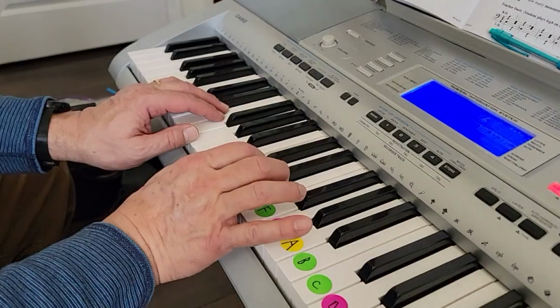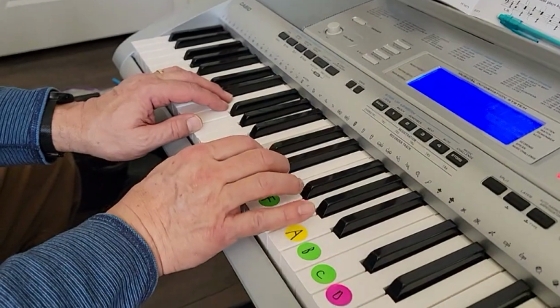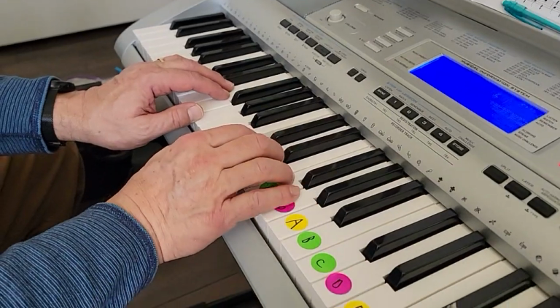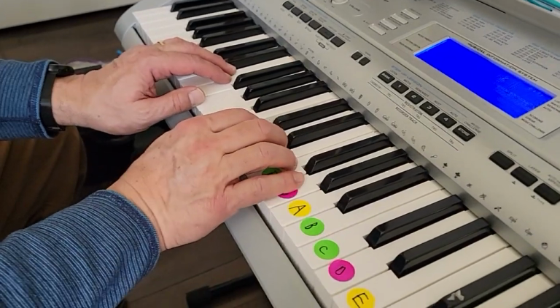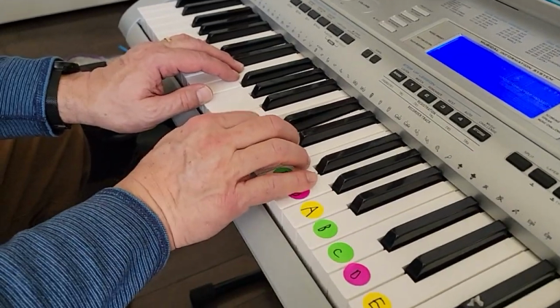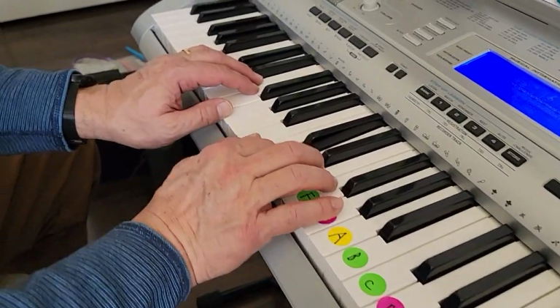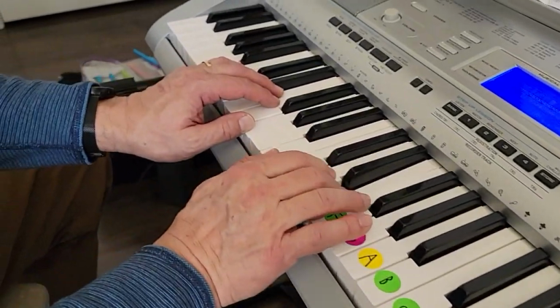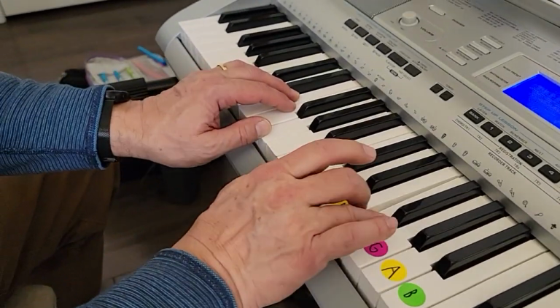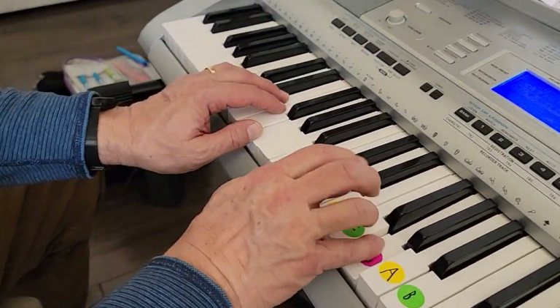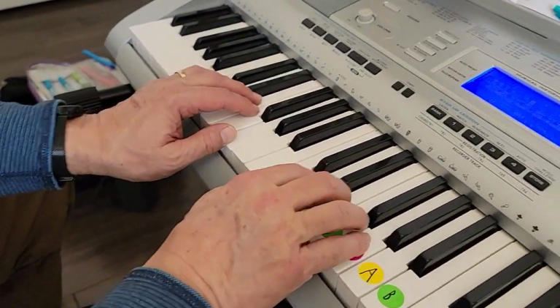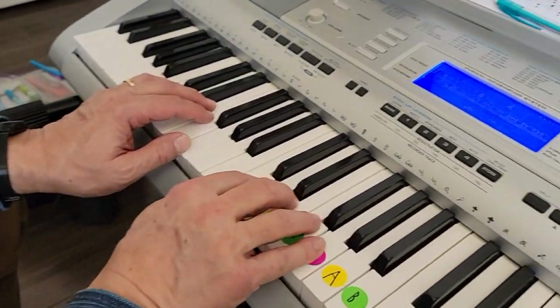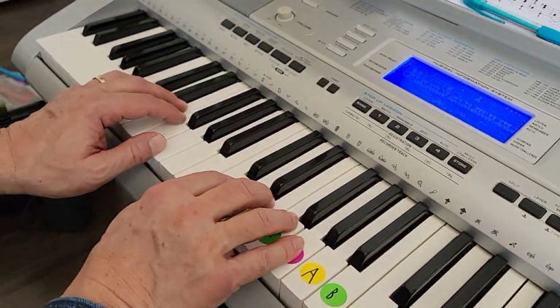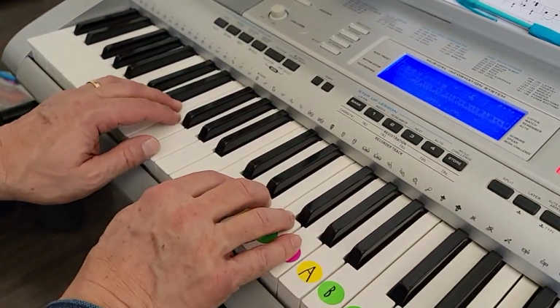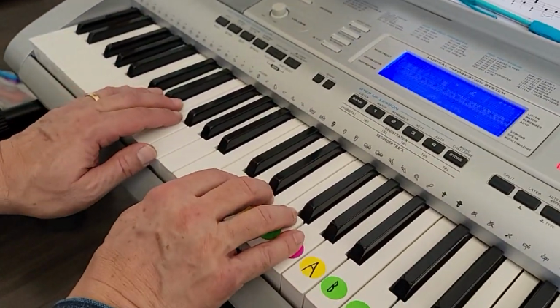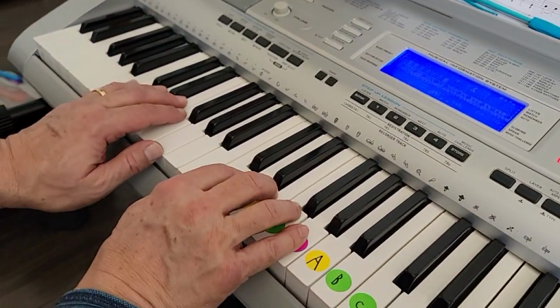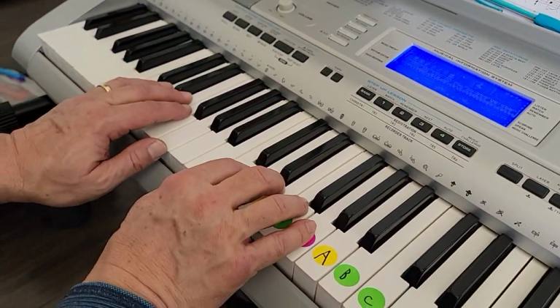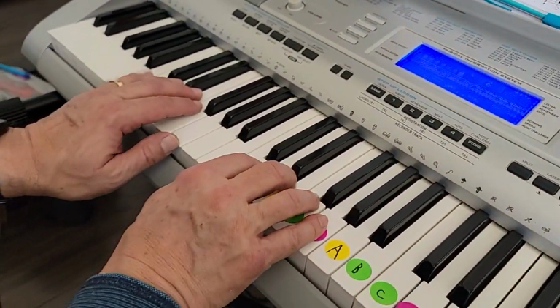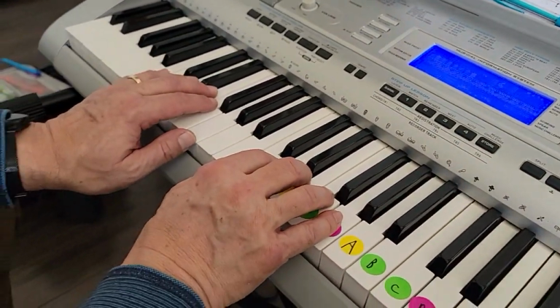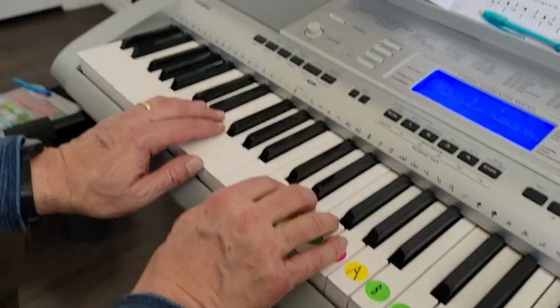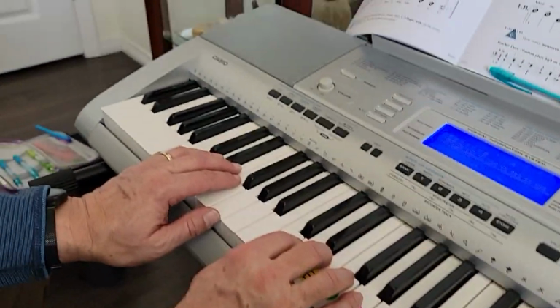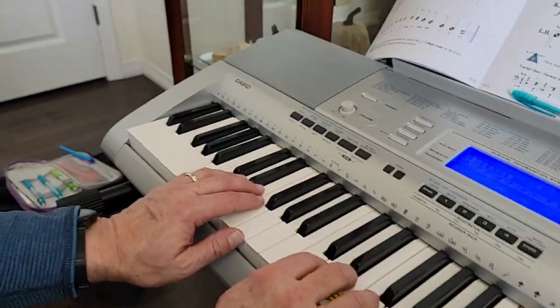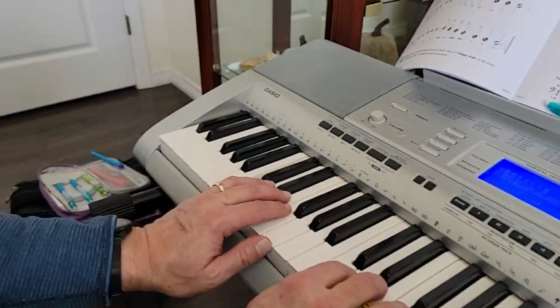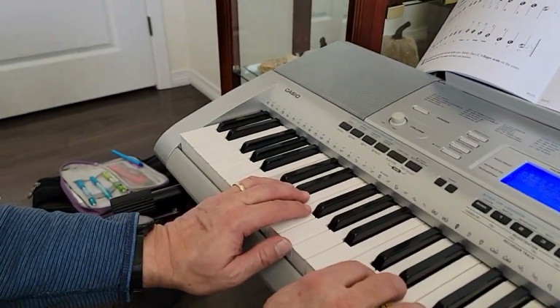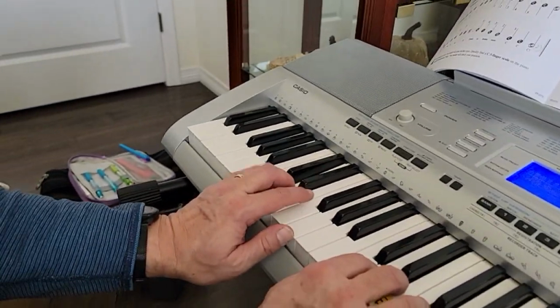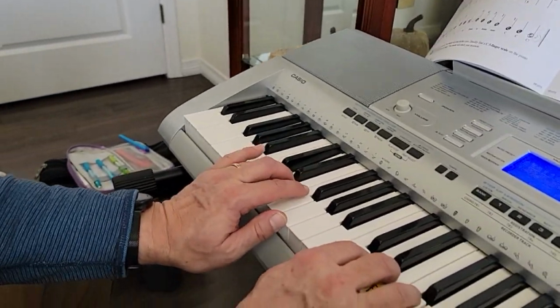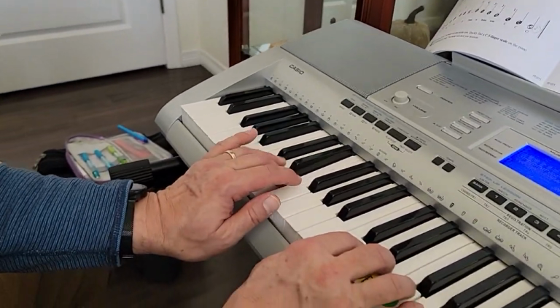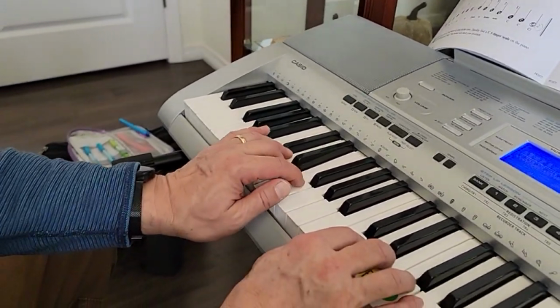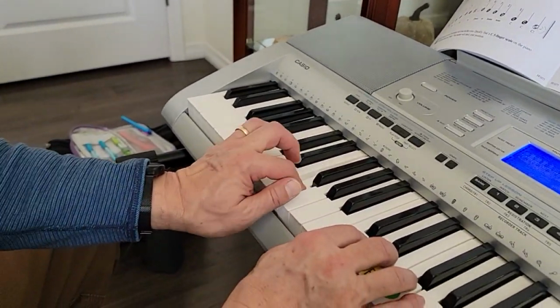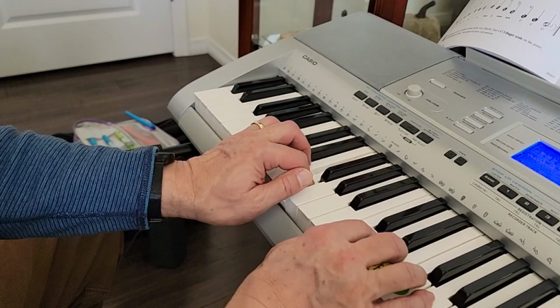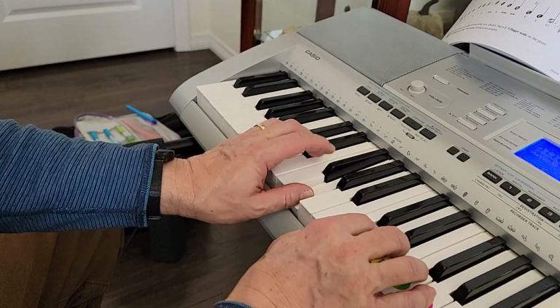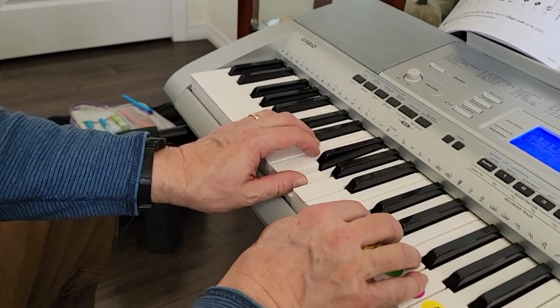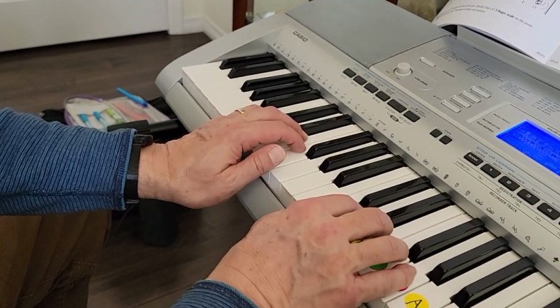Thumb on C. And left hand is an octave lower: C, D, E, F, G — down here.